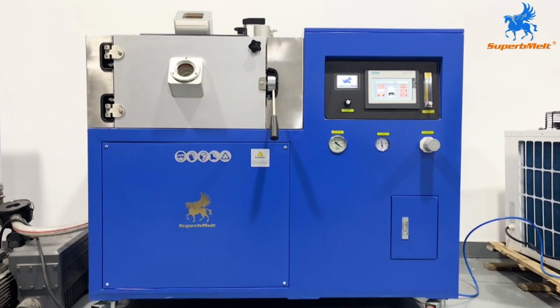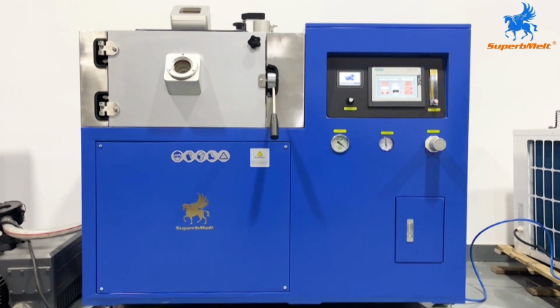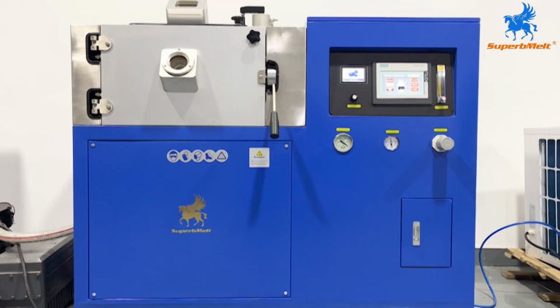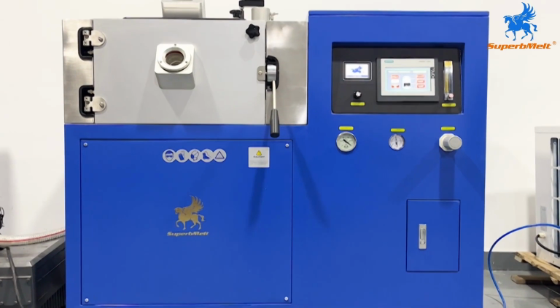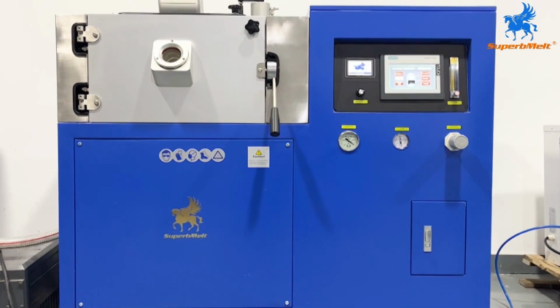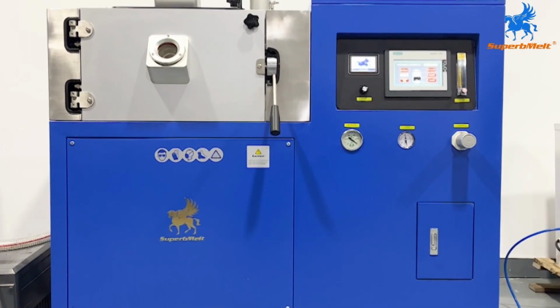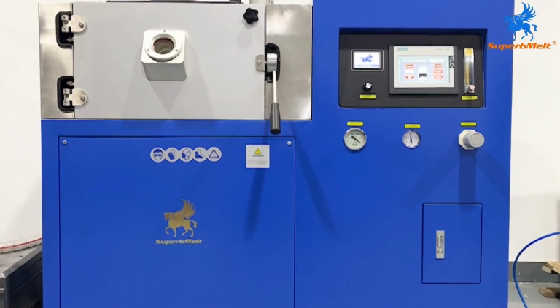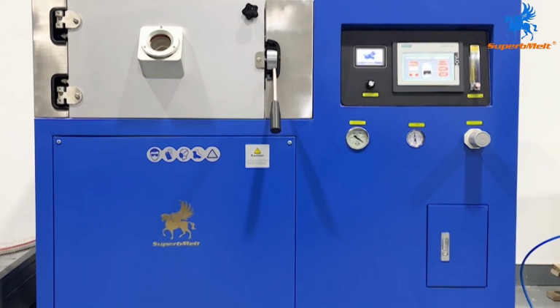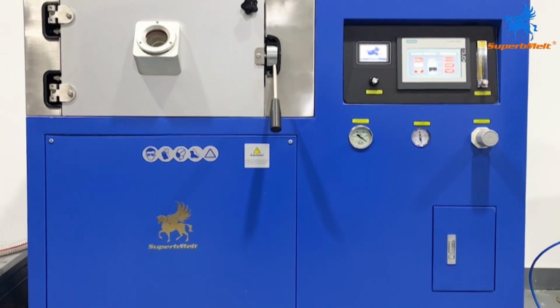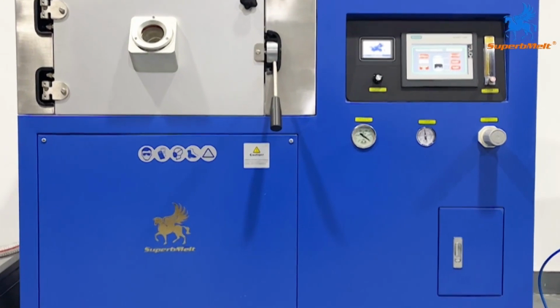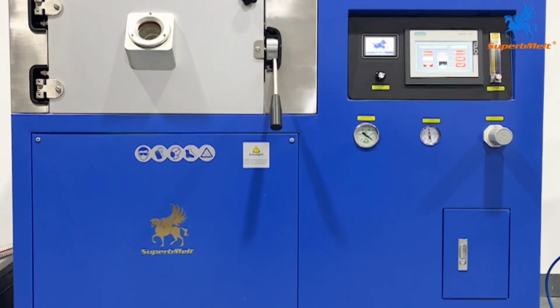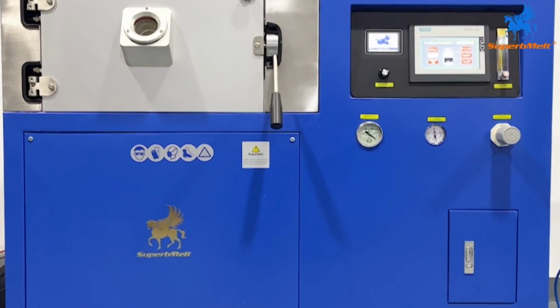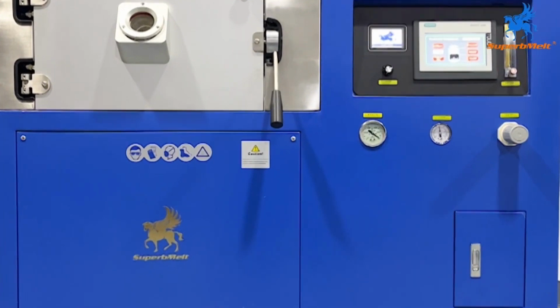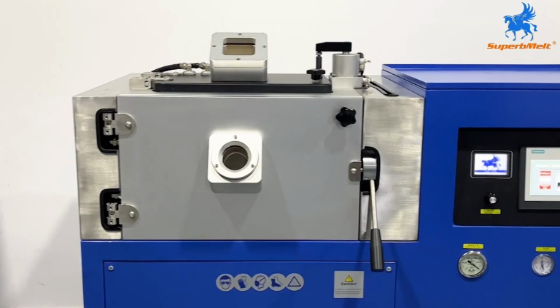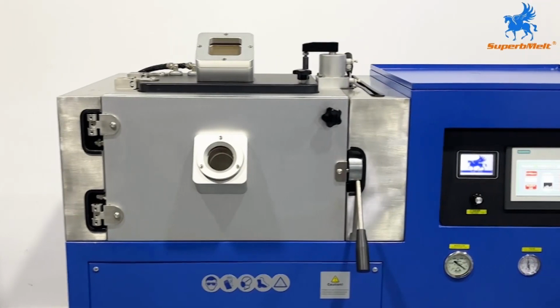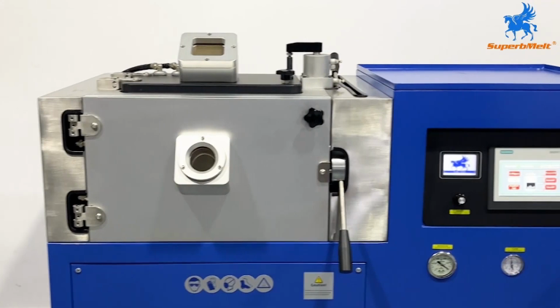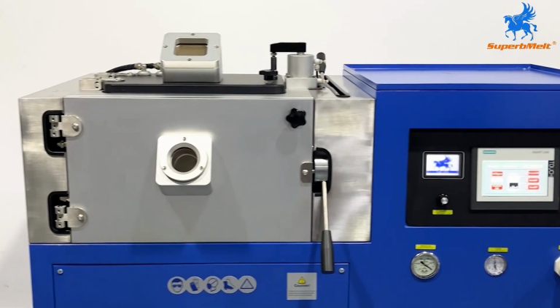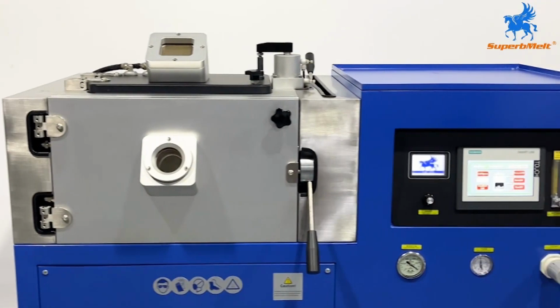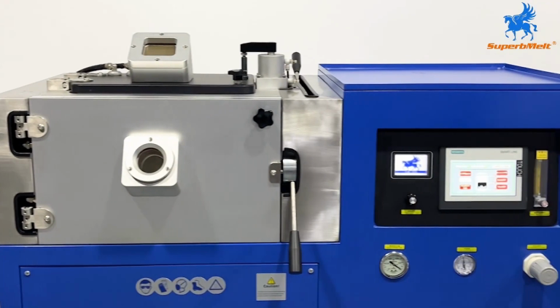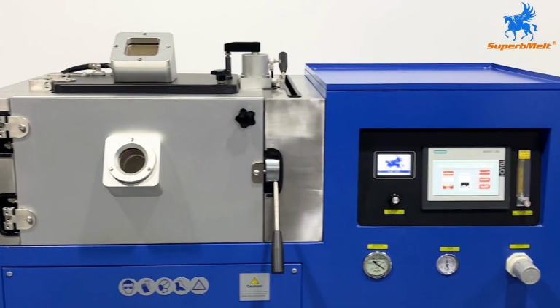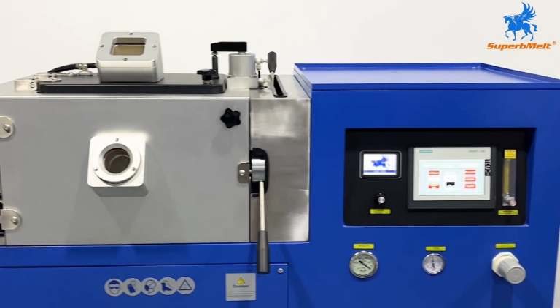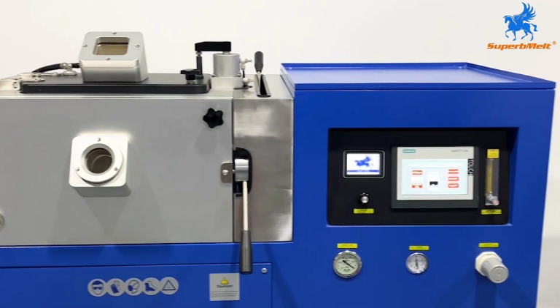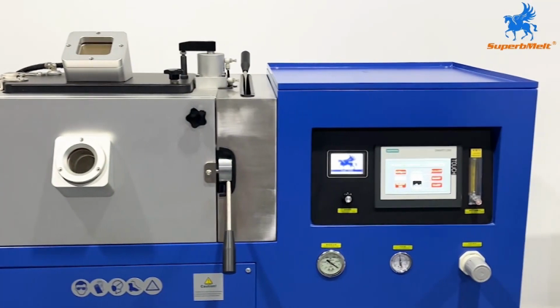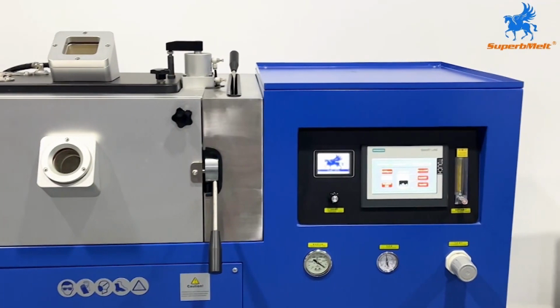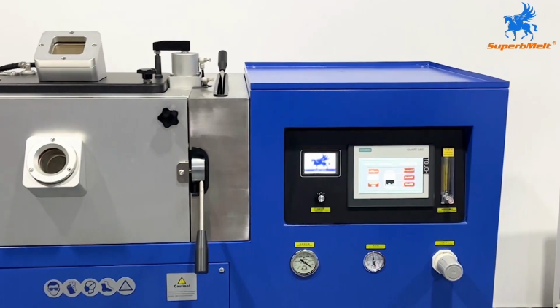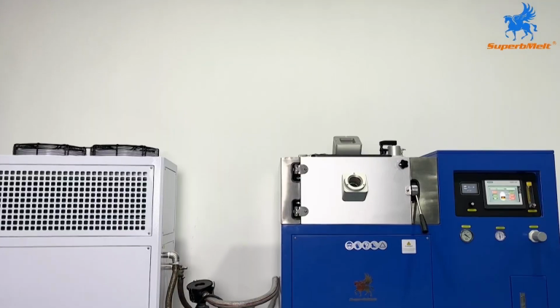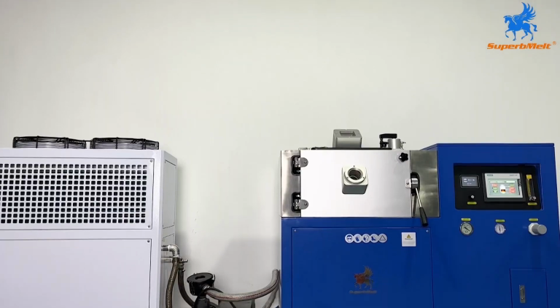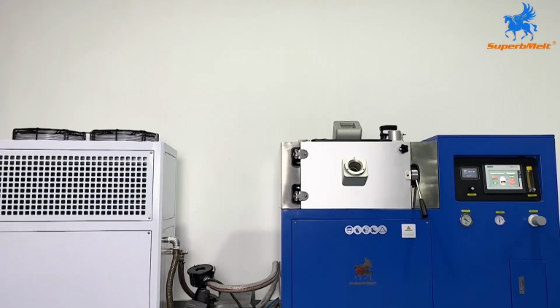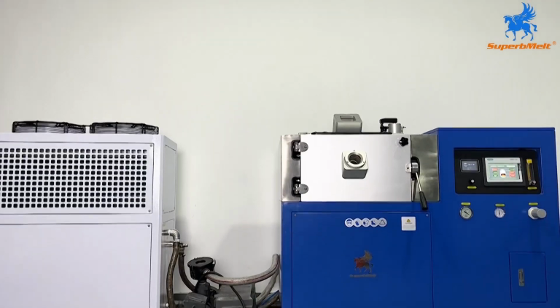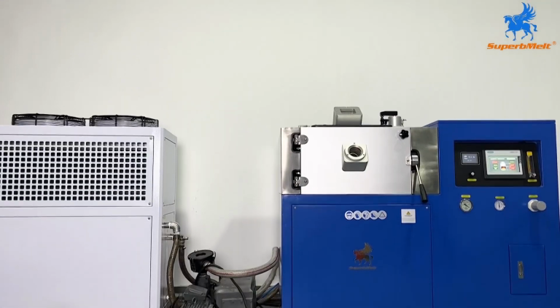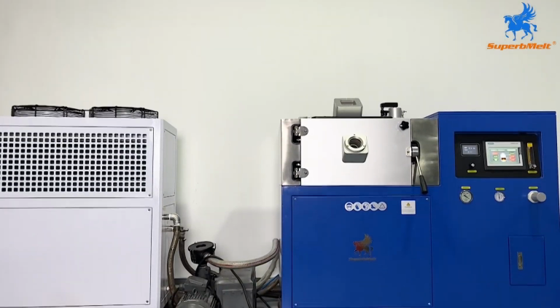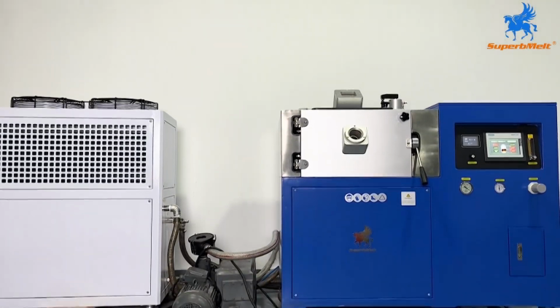Superb melt vacuum induction melting furnace is developed for precious metal casting to make high-quality rod and bar.